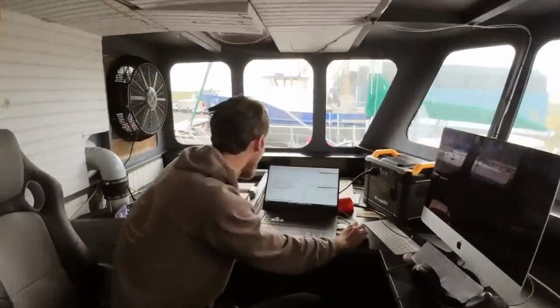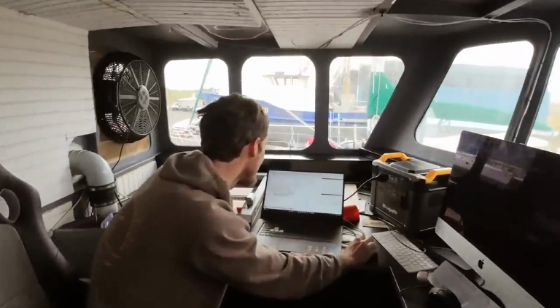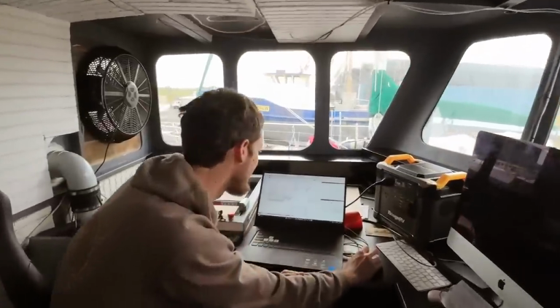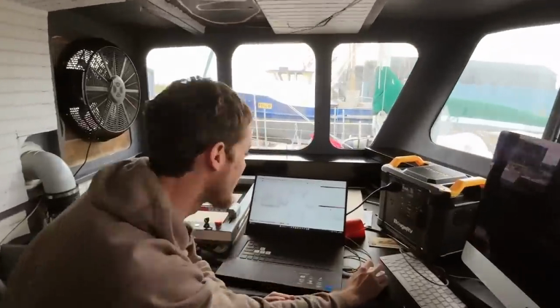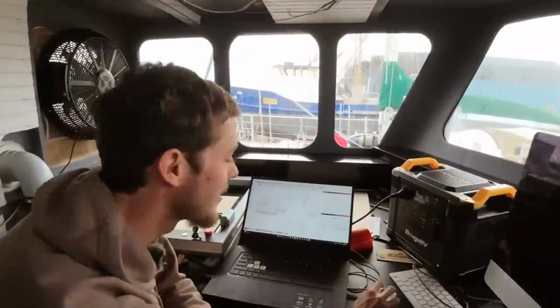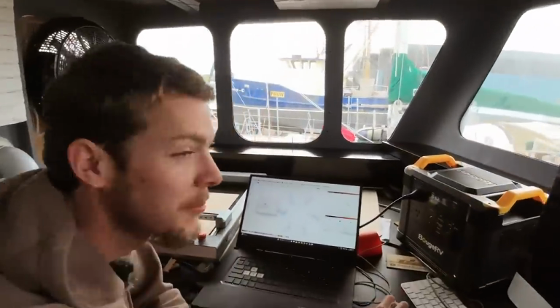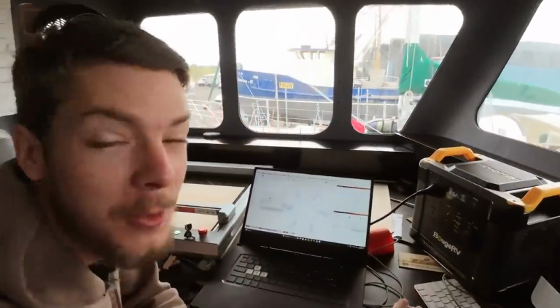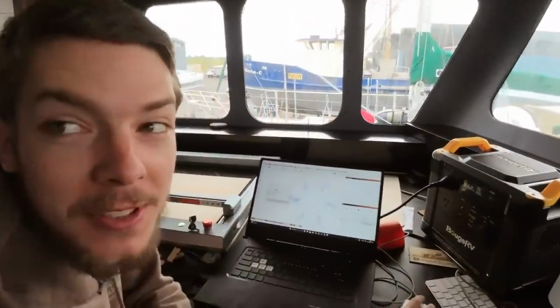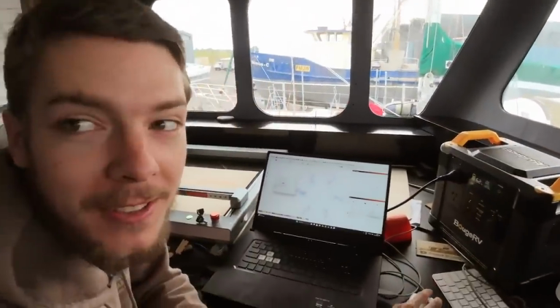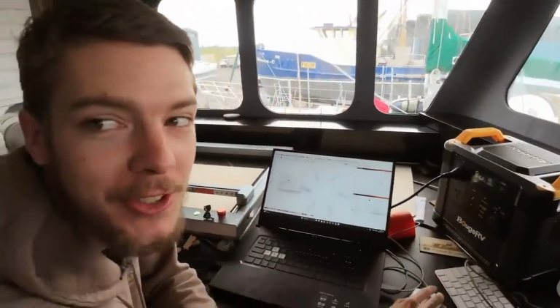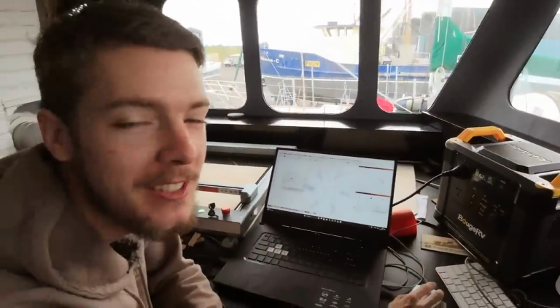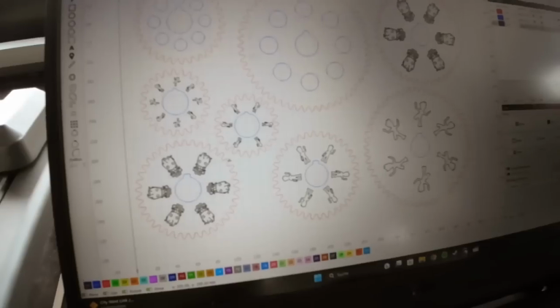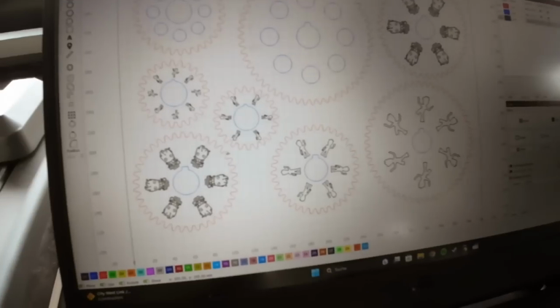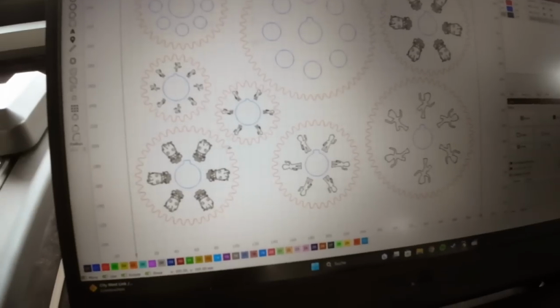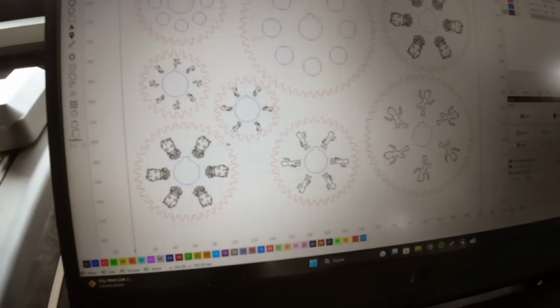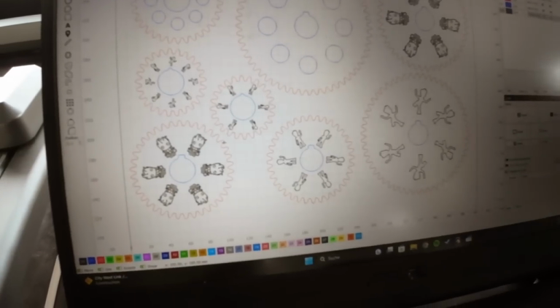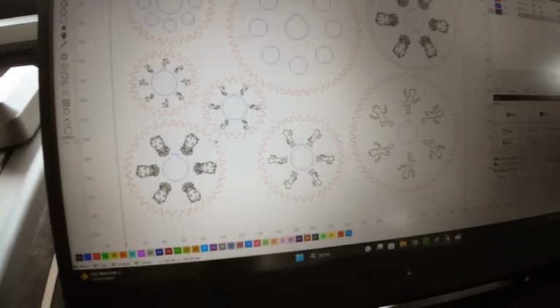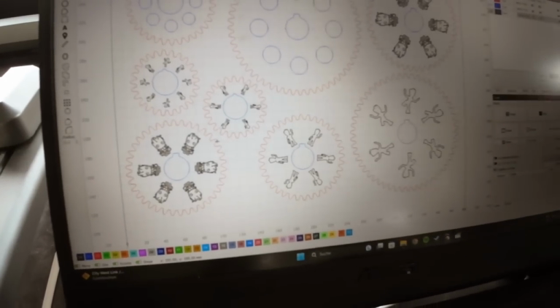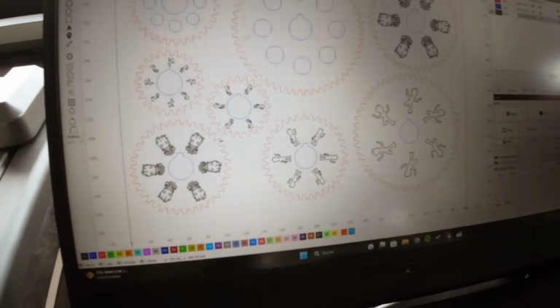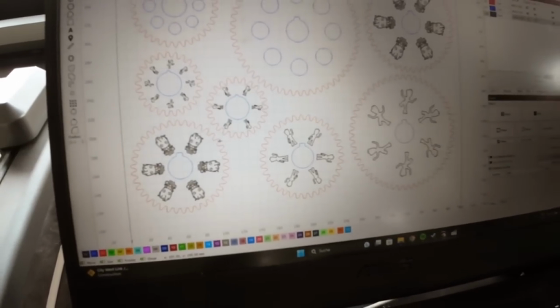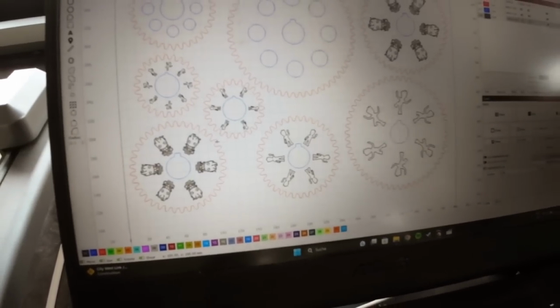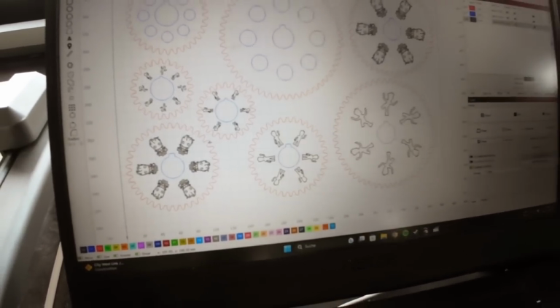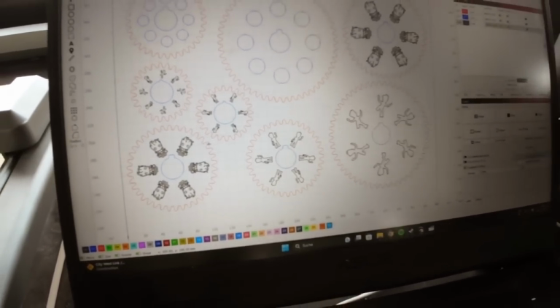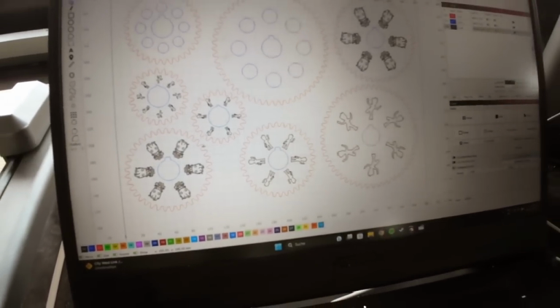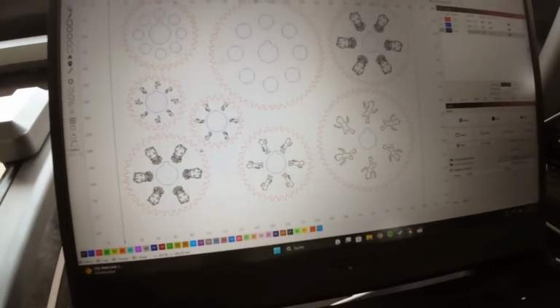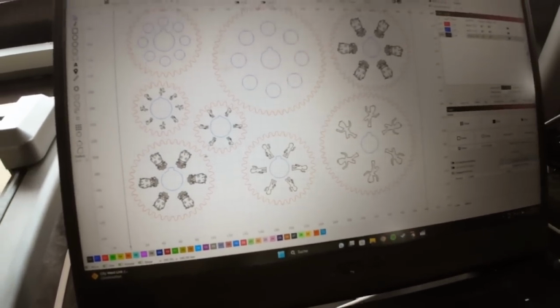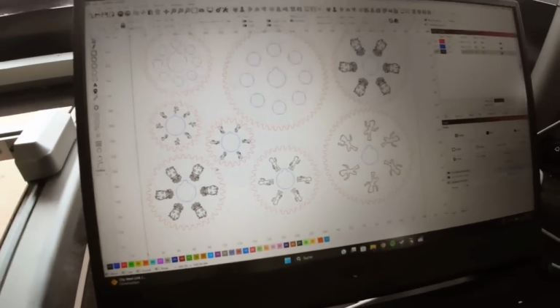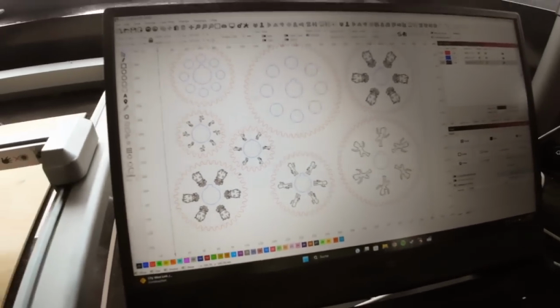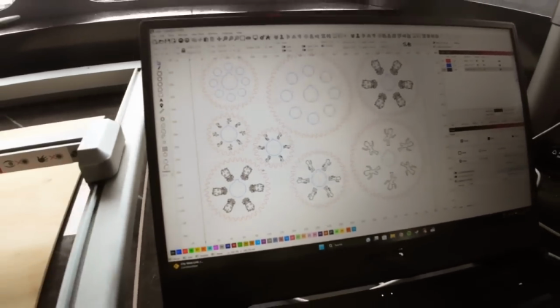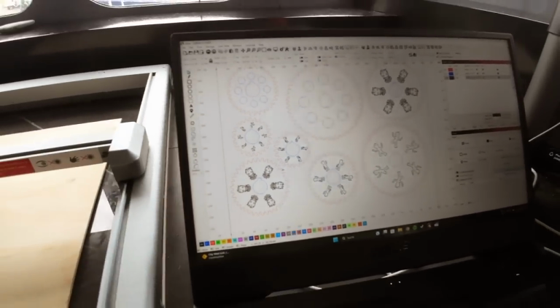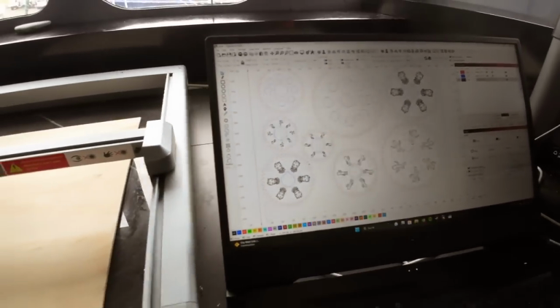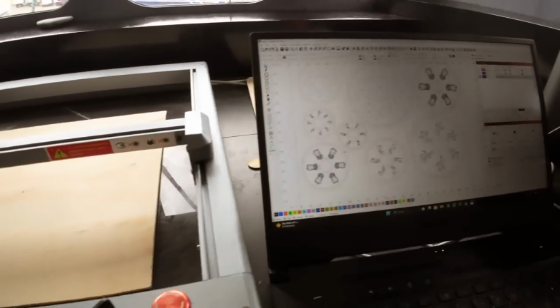Just implementing some groups for Jess. Now that Jess got what she wanted, time to print.